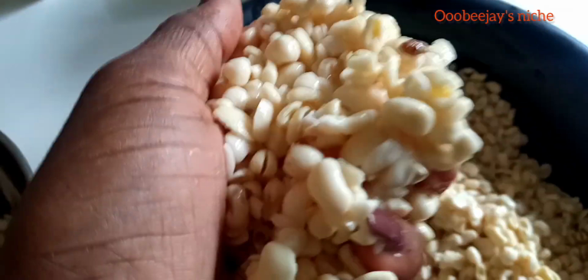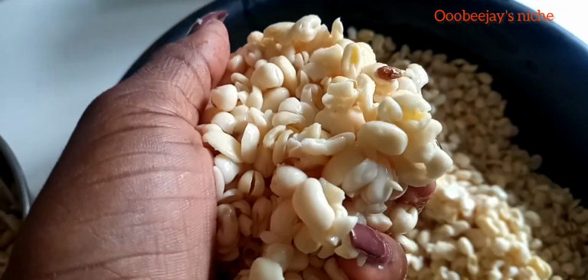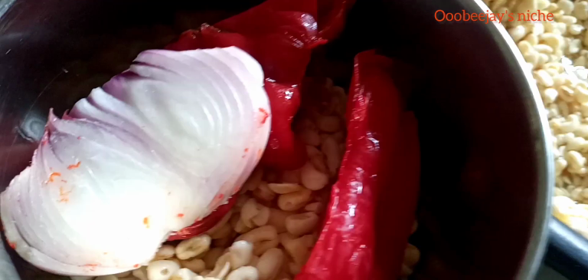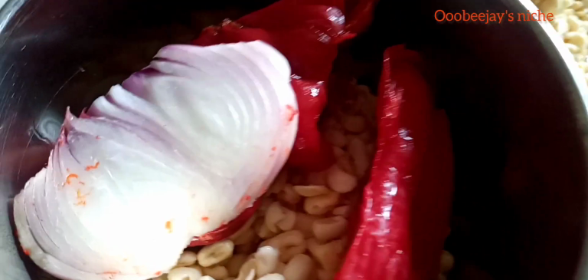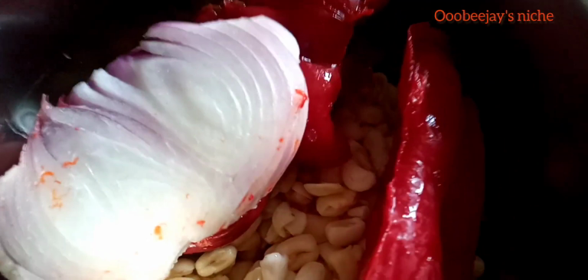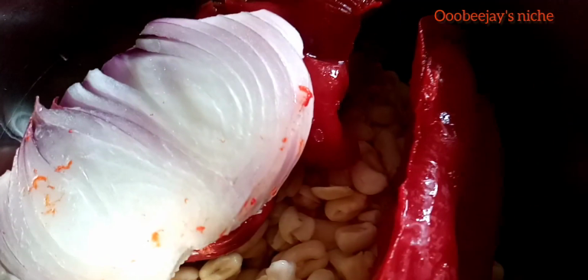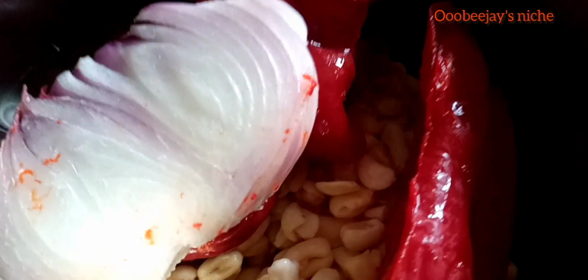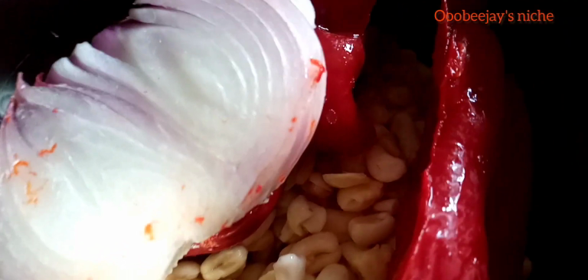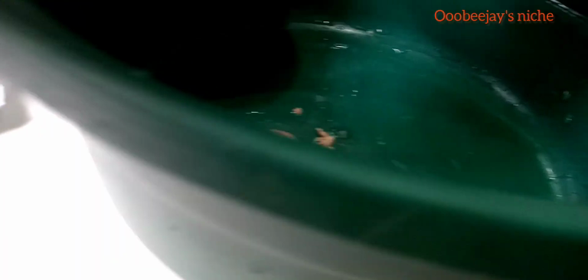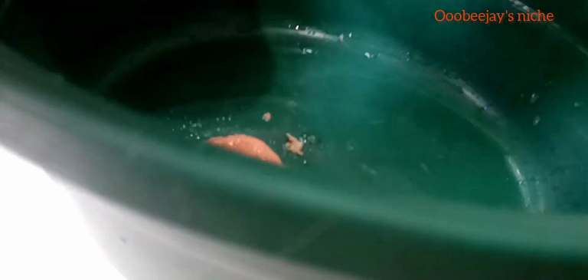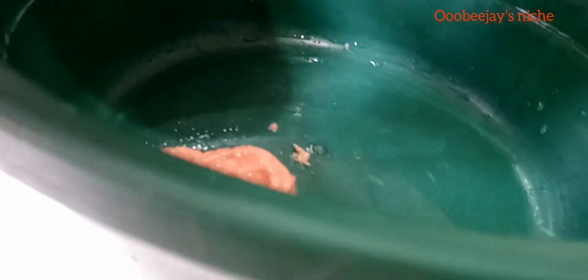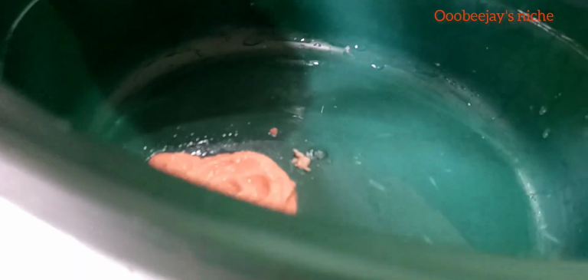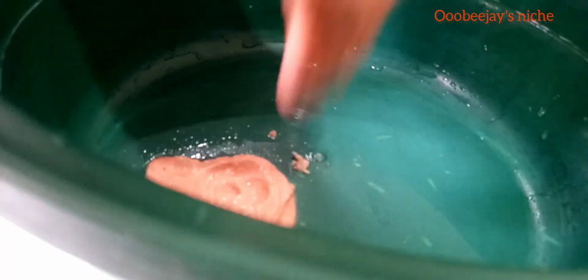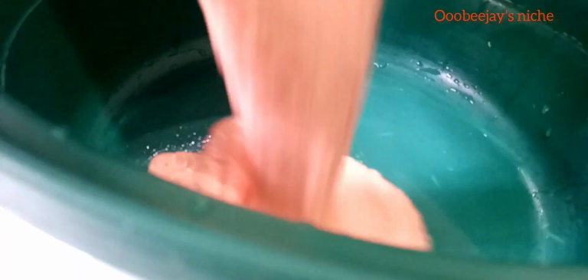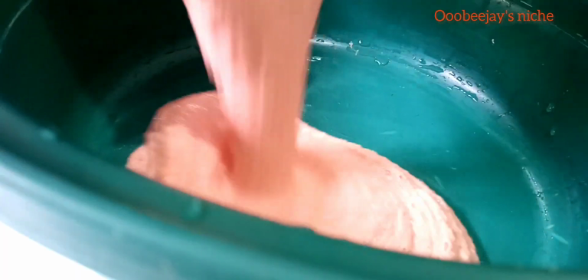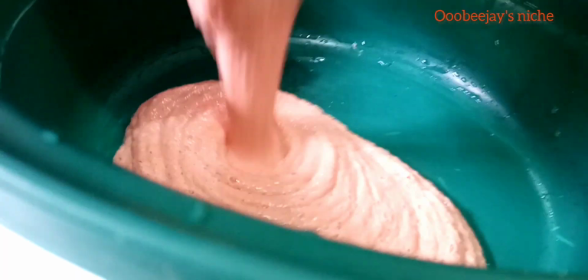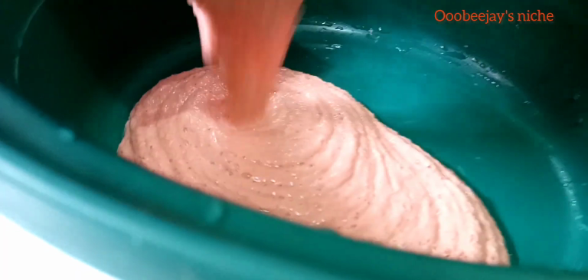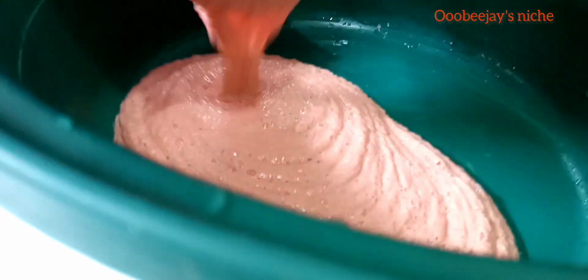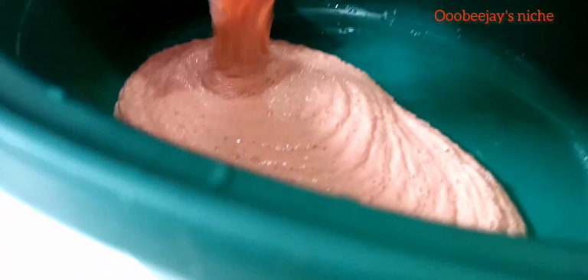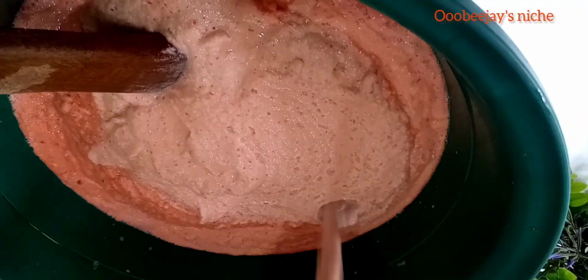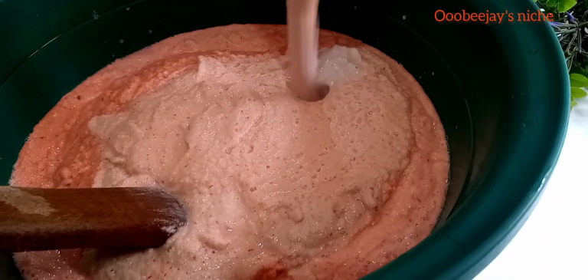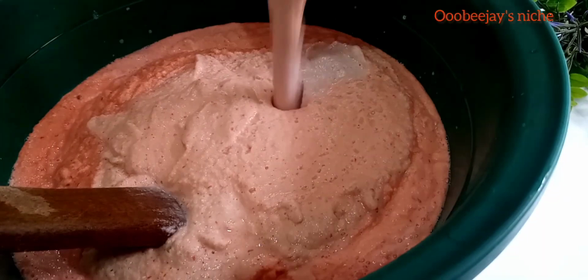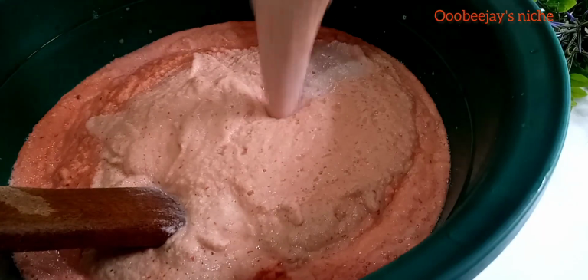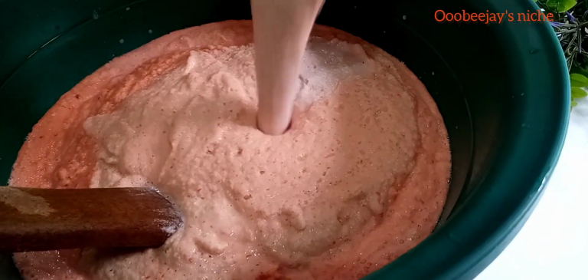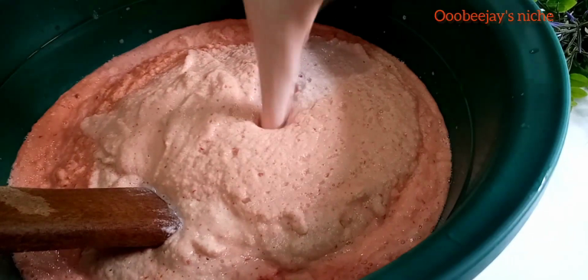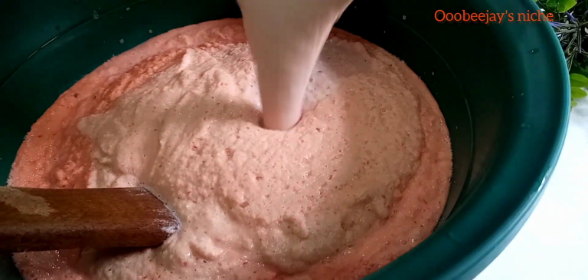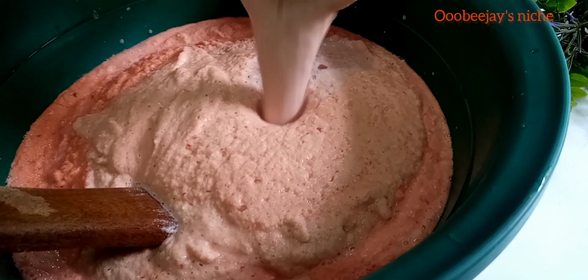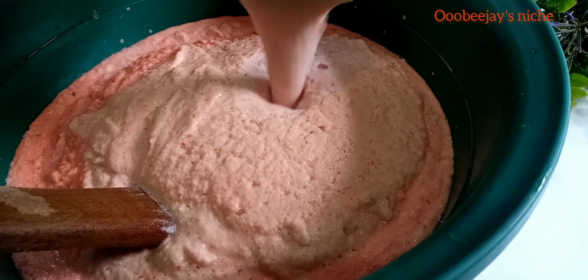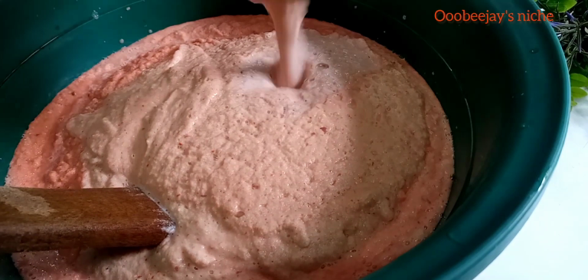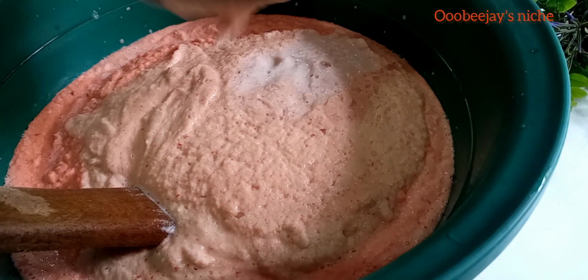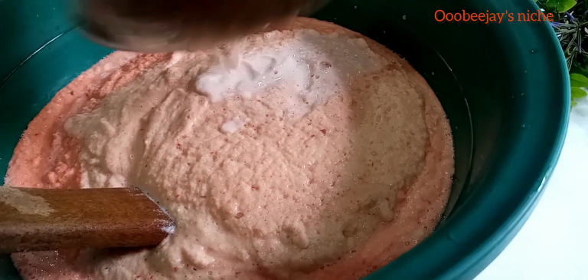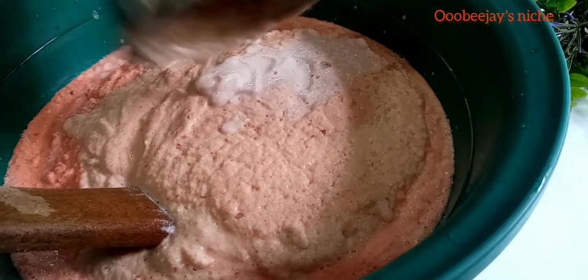At this point, I'm going ahead to blend my beans with my blender.